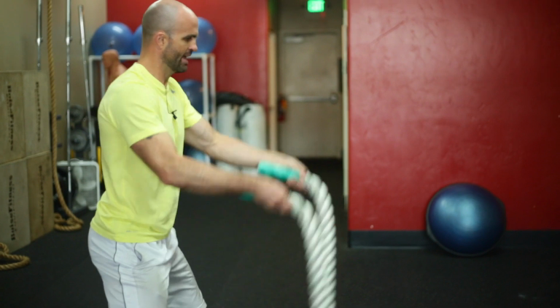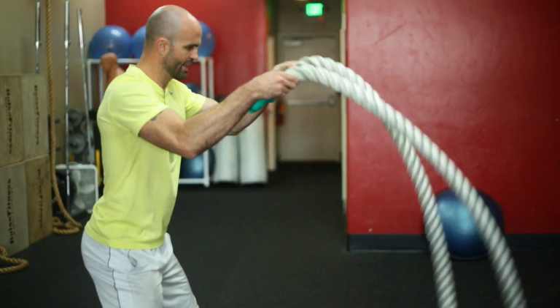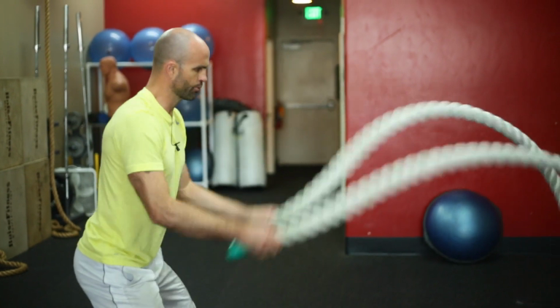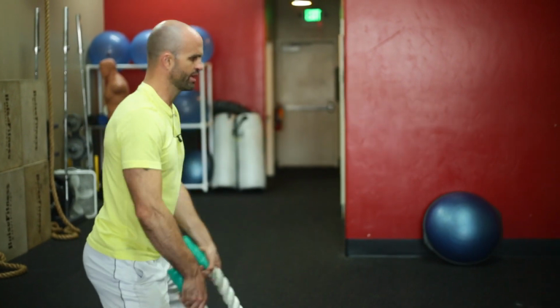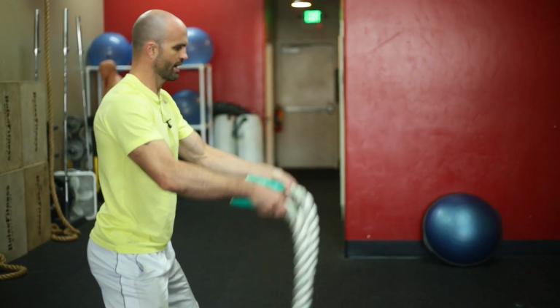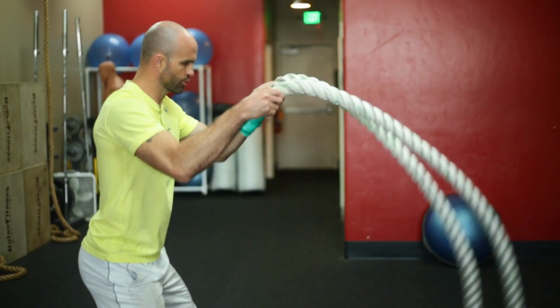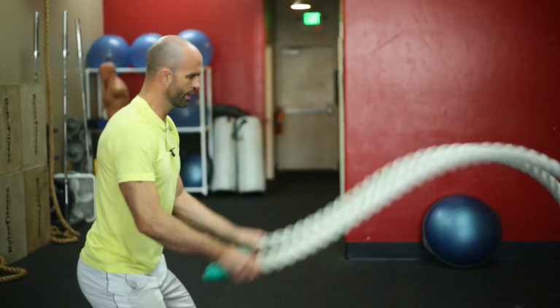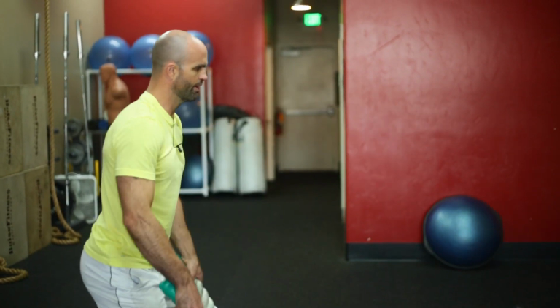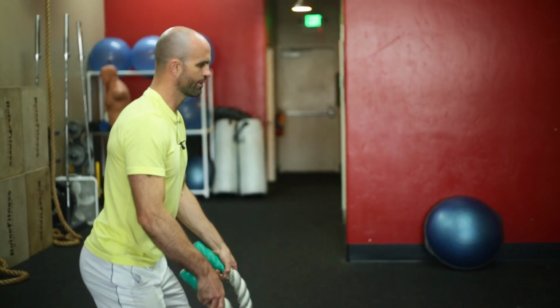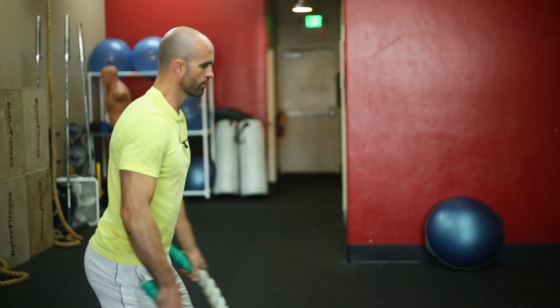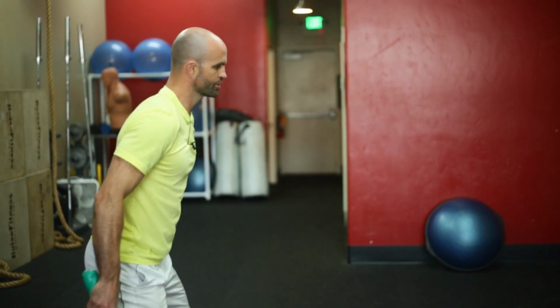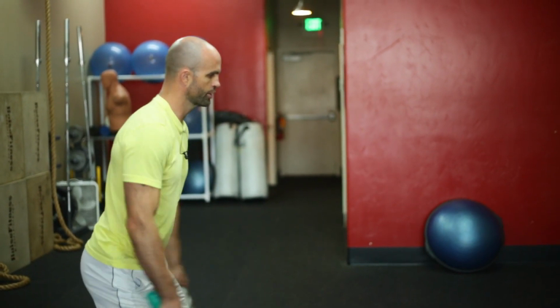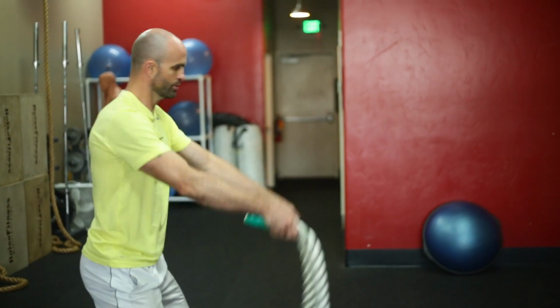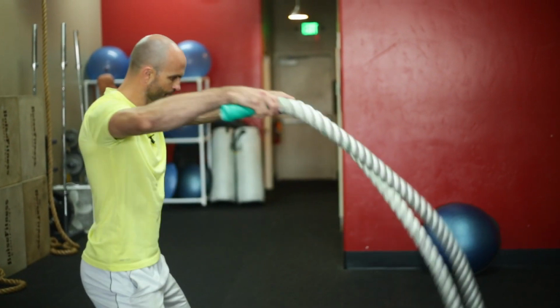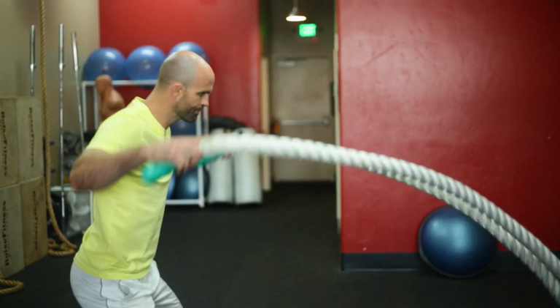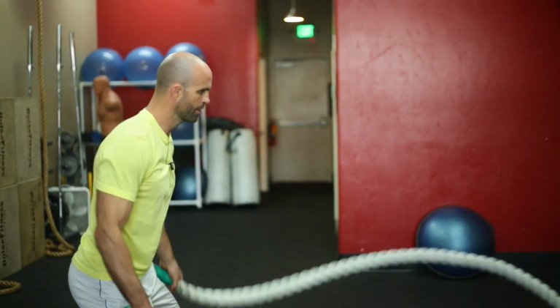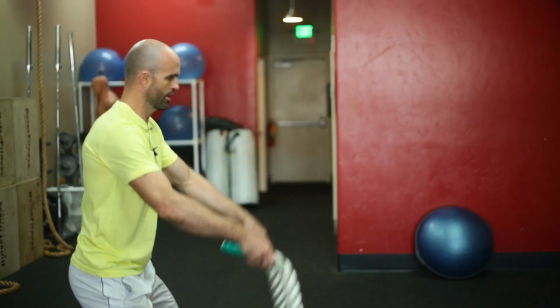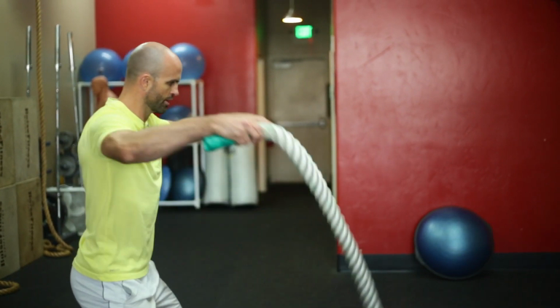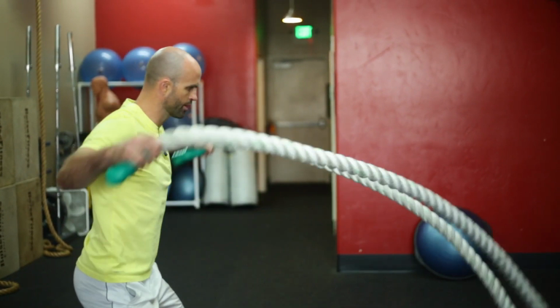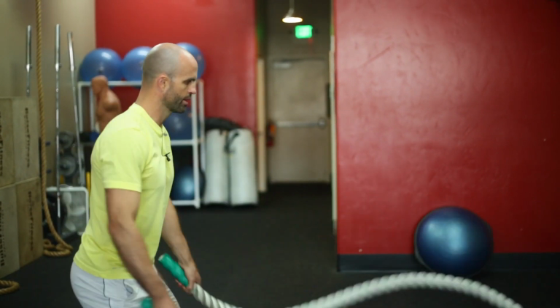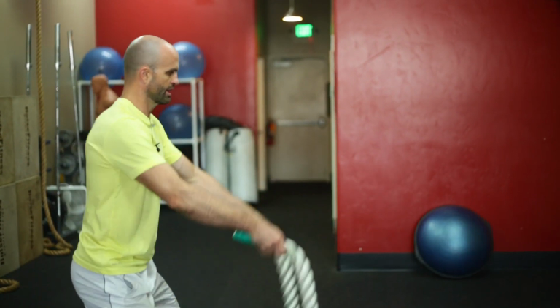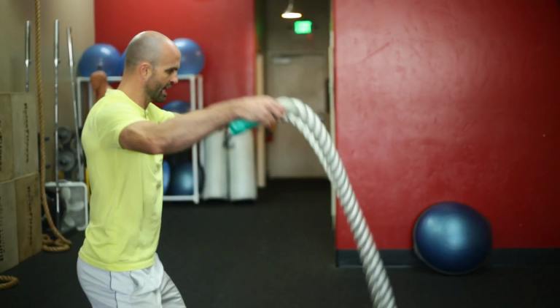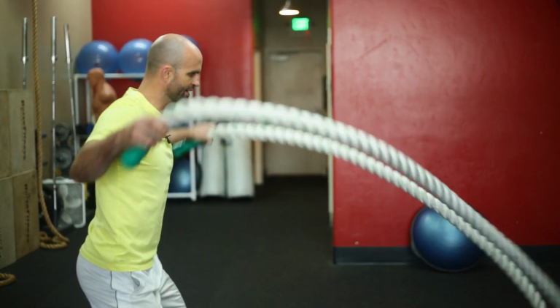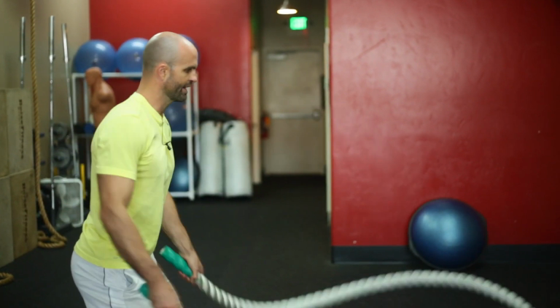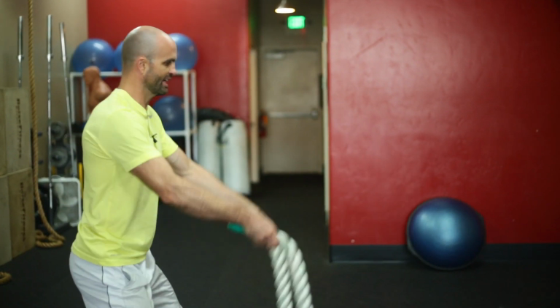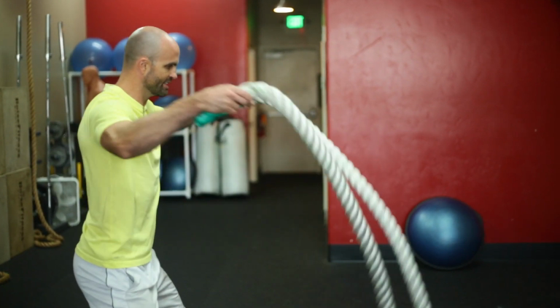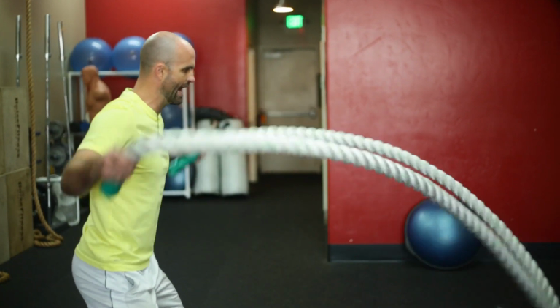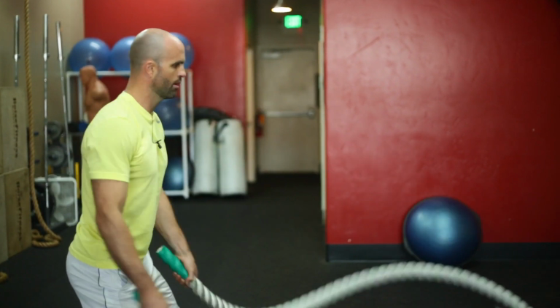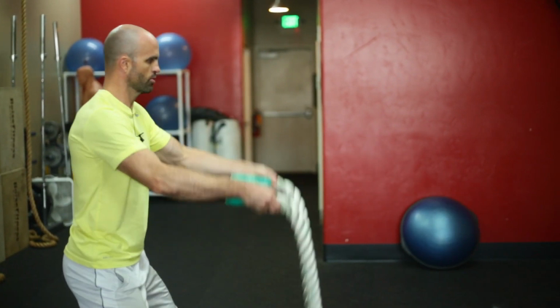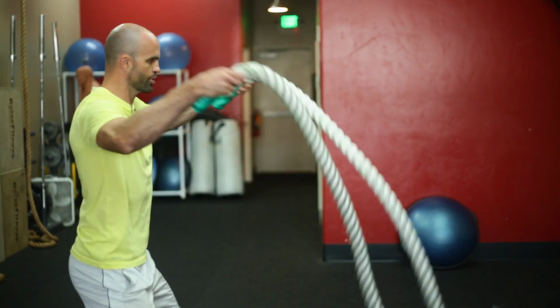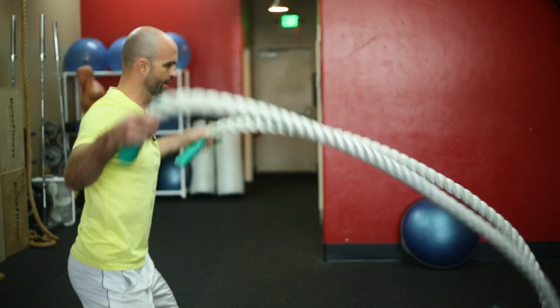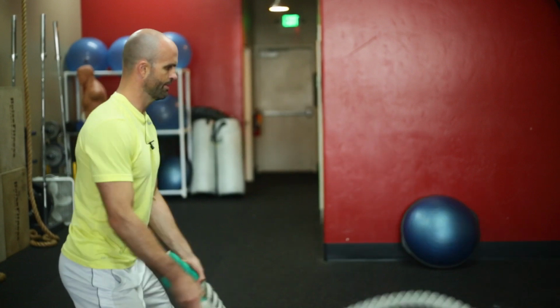Then, after we knock out 25, we're going to go to circles. Kind of an in-to-out motion there.